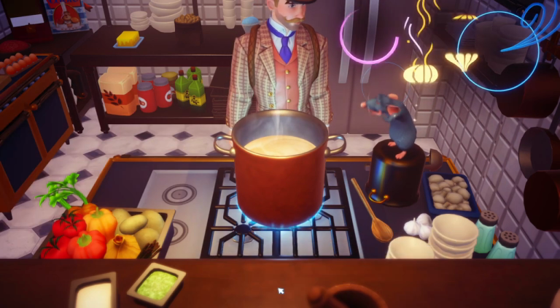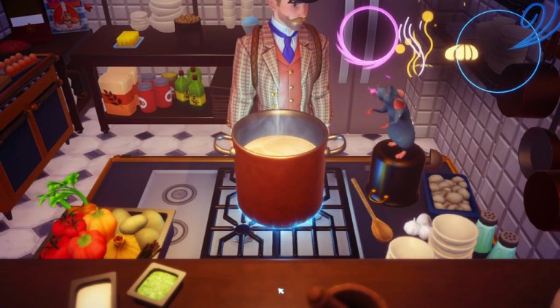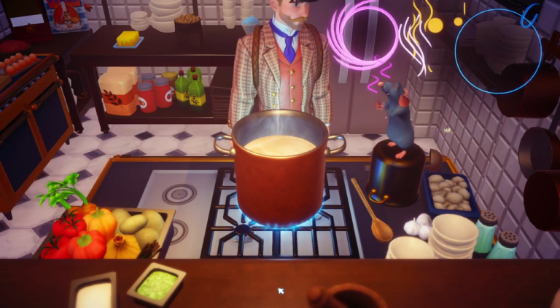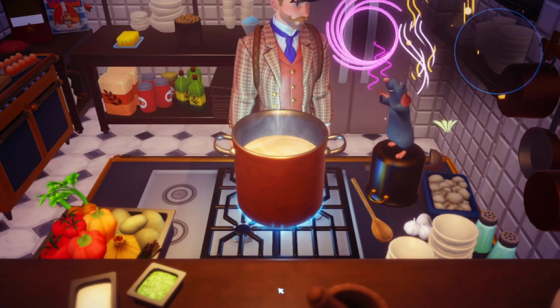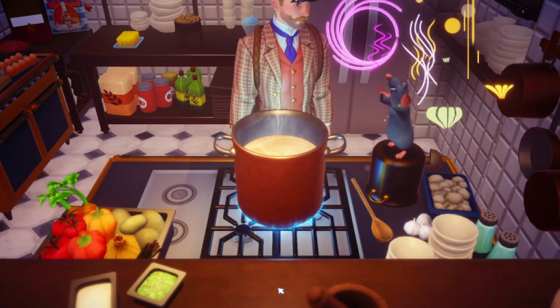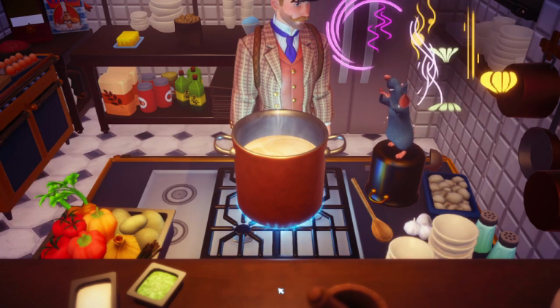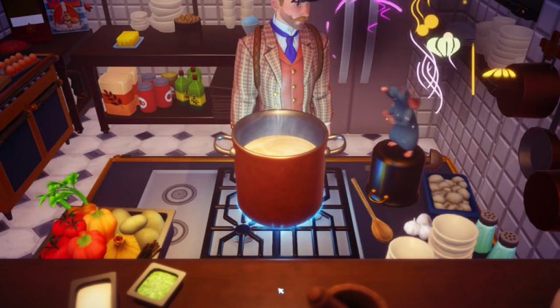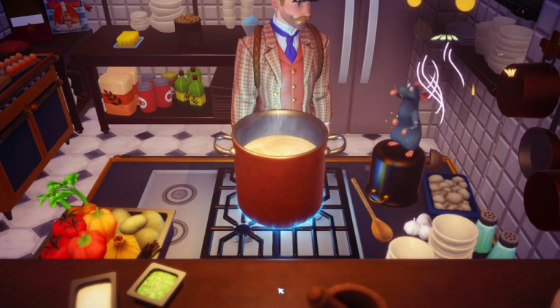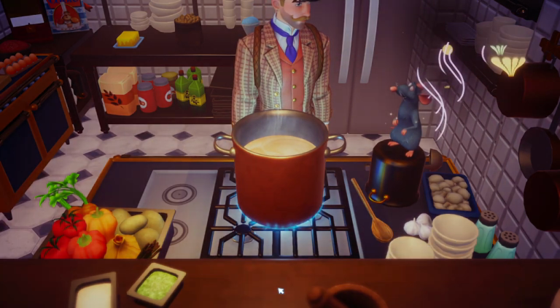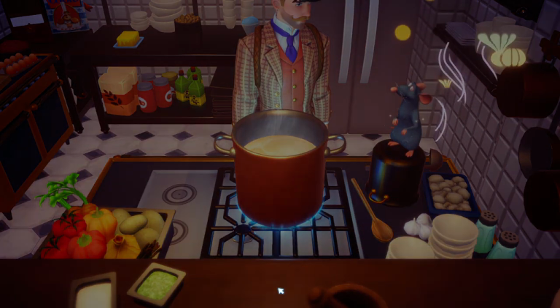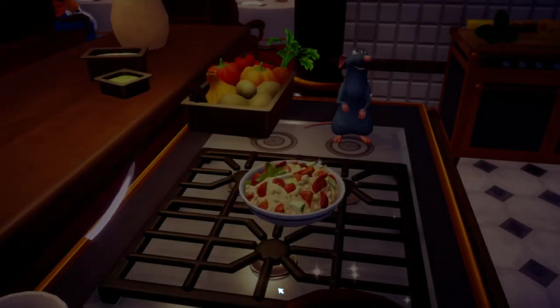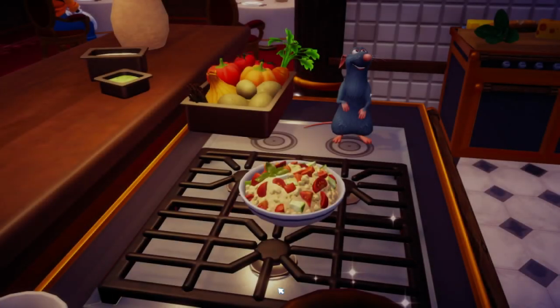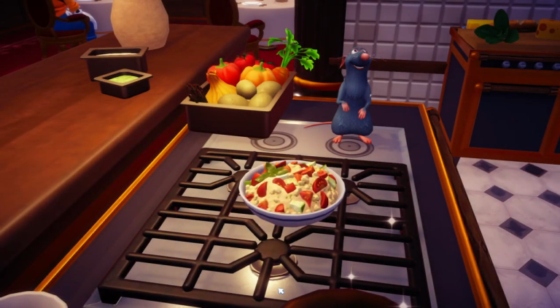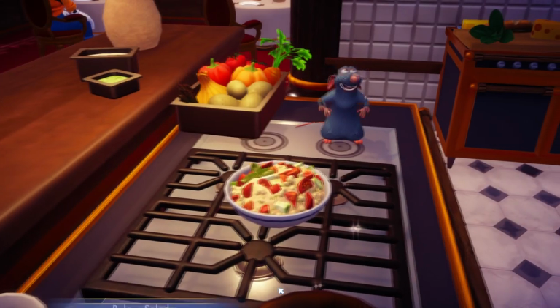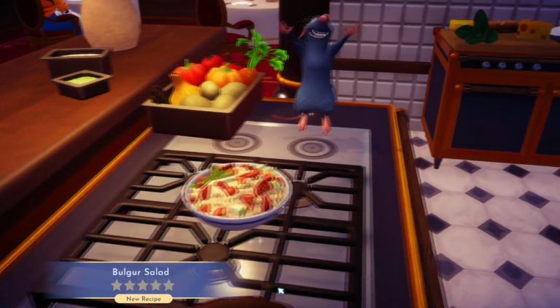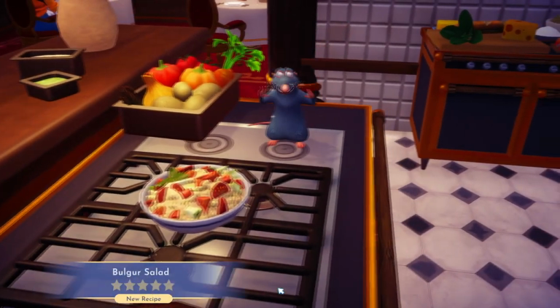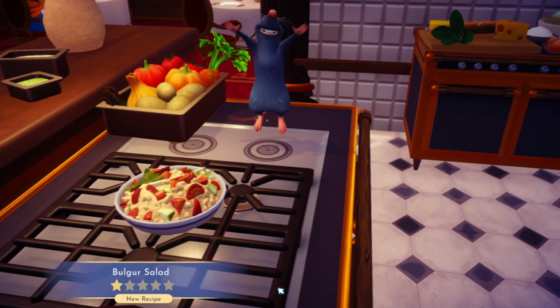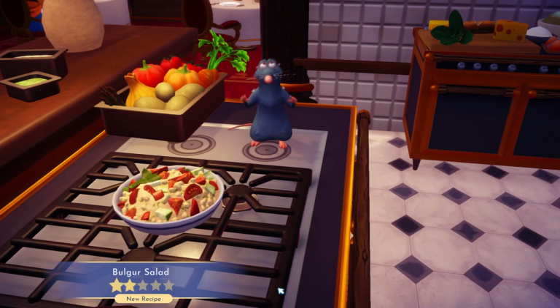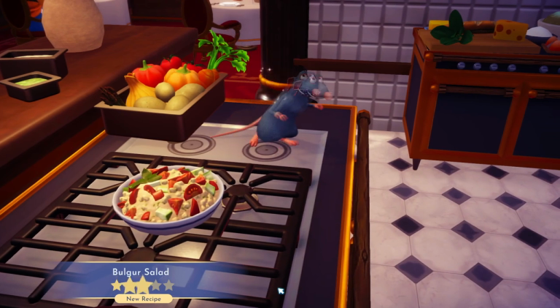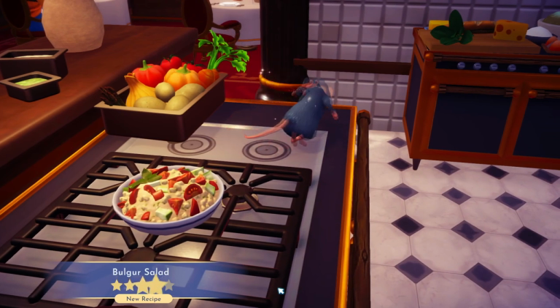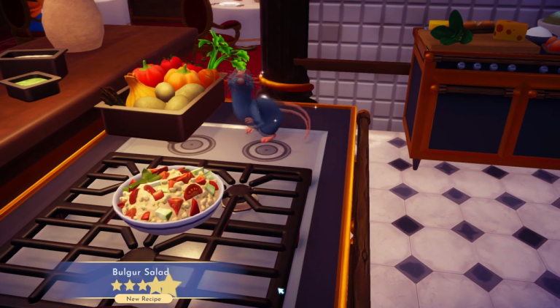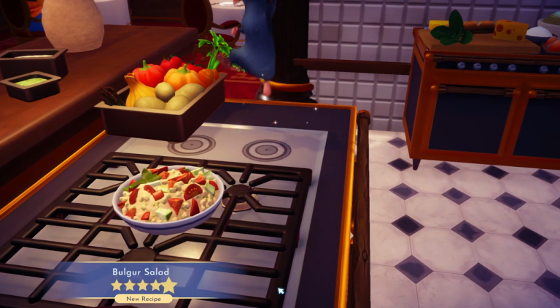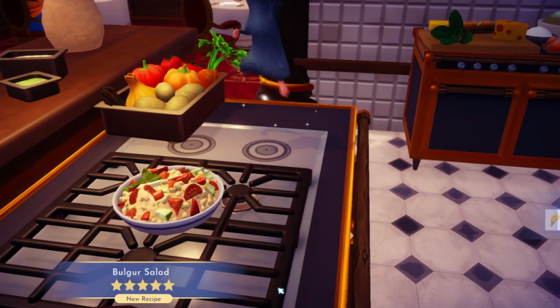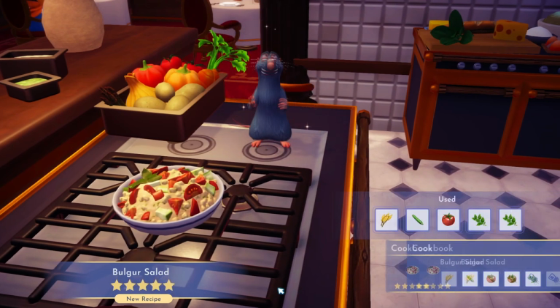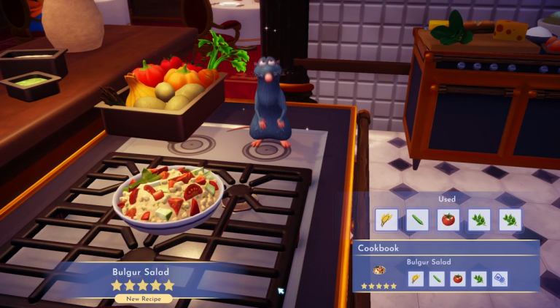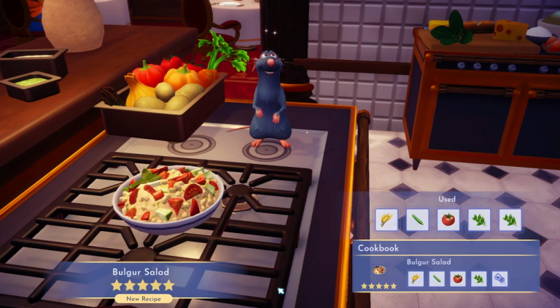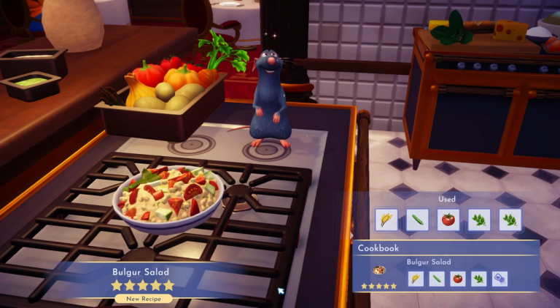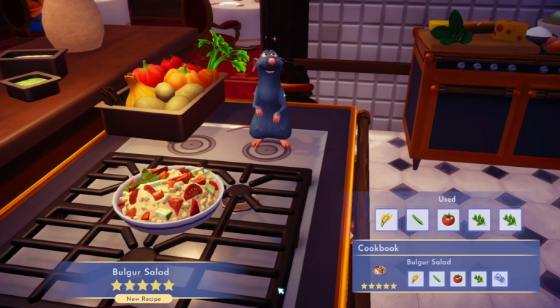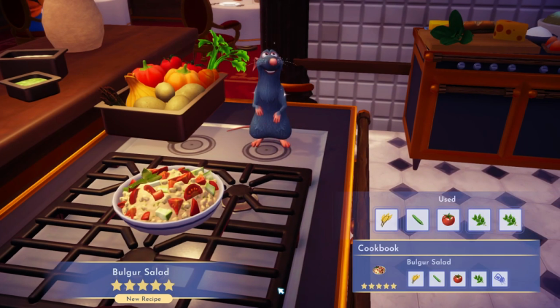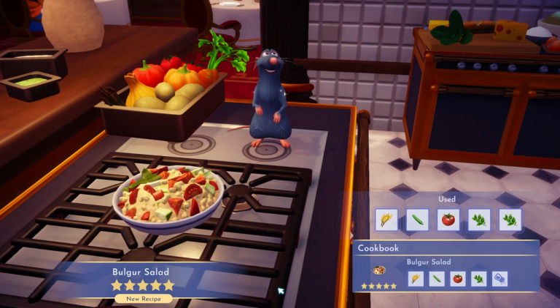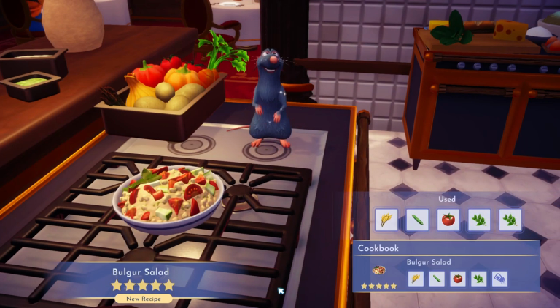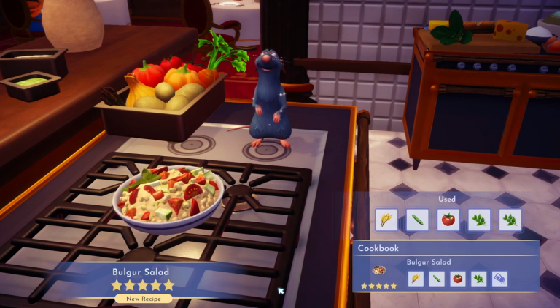Bing bang boom, you've made this sterling salad. If this video helps you, please like it, leave a silly comment for the algorithm, and don't subscribe.